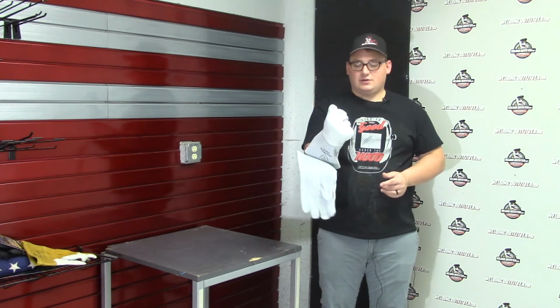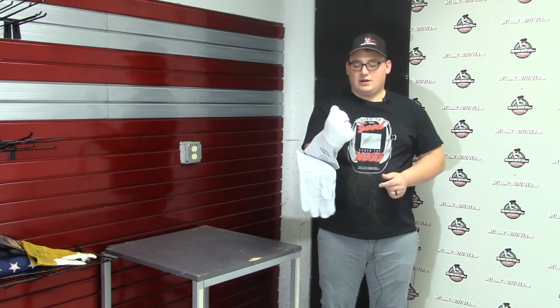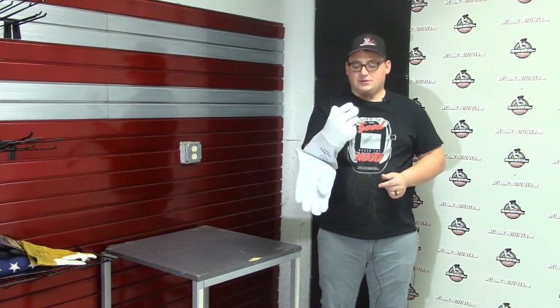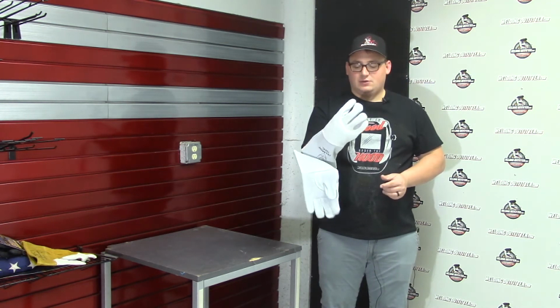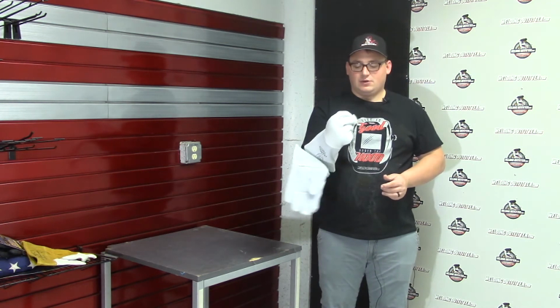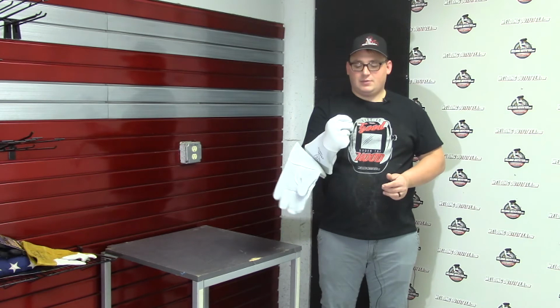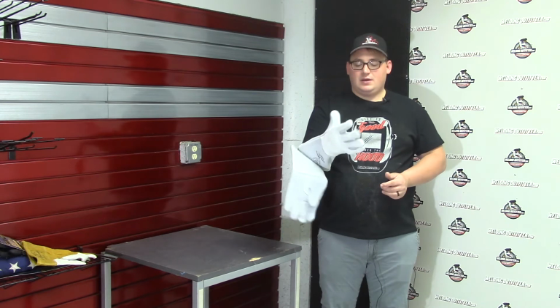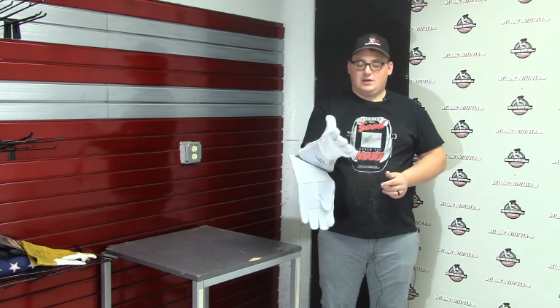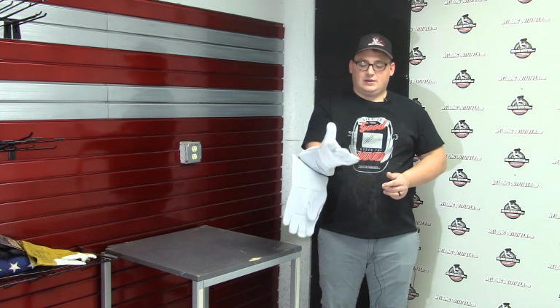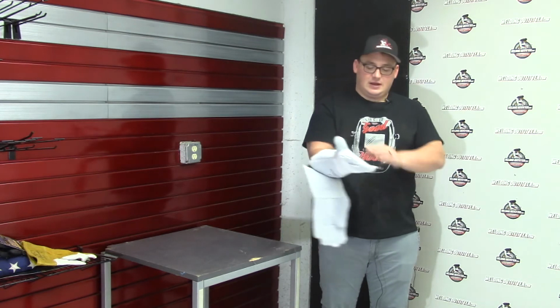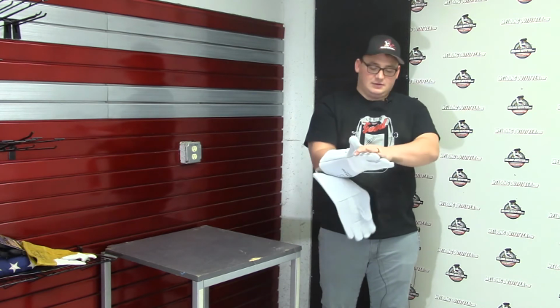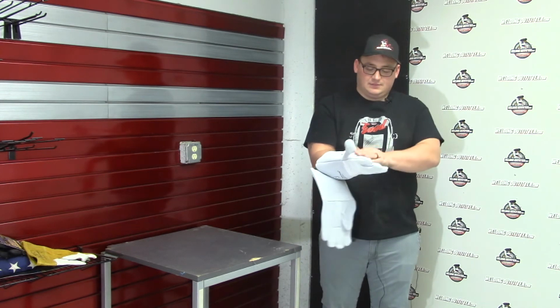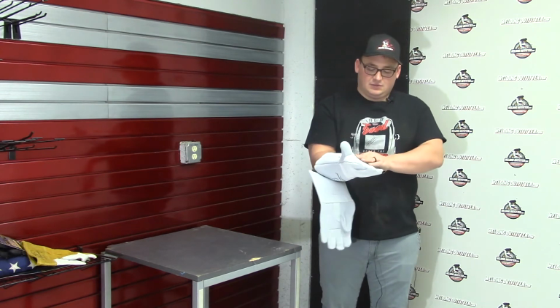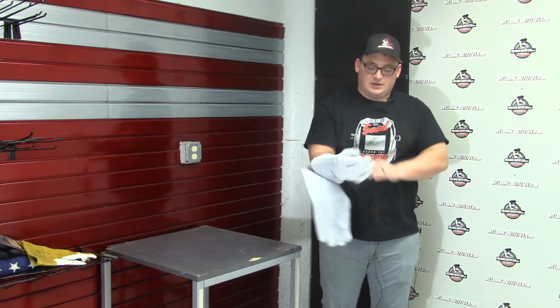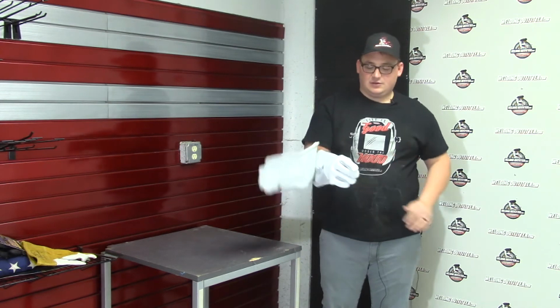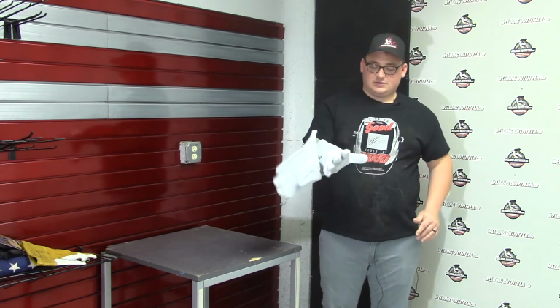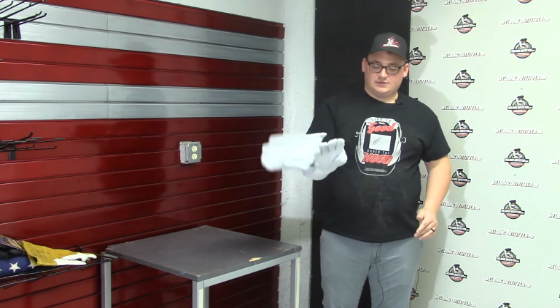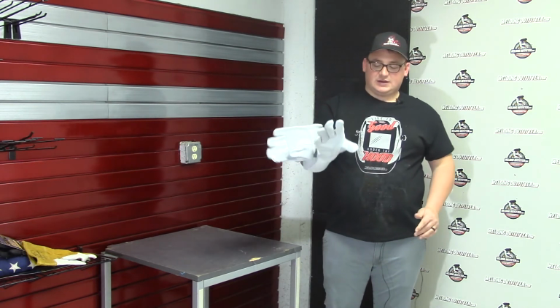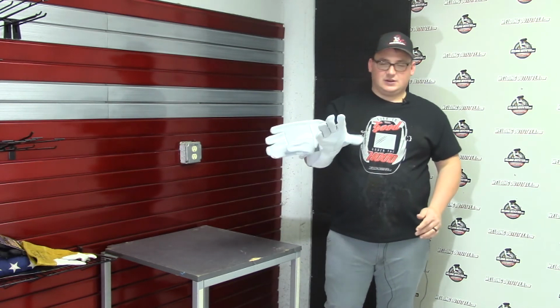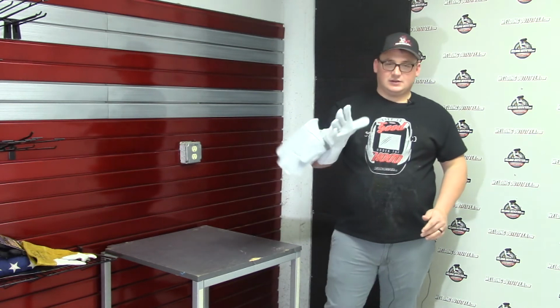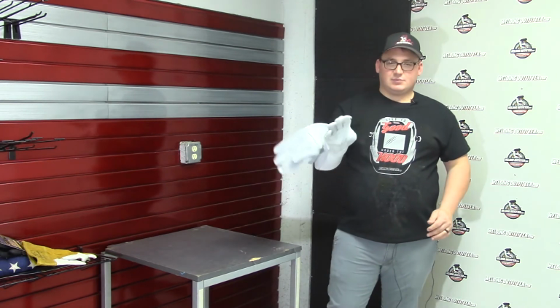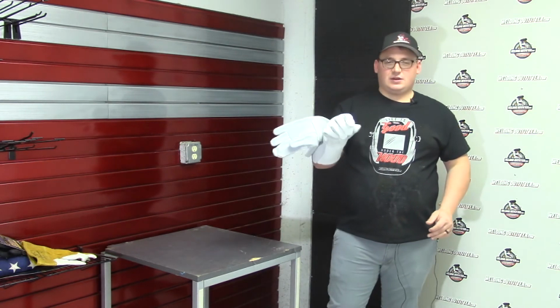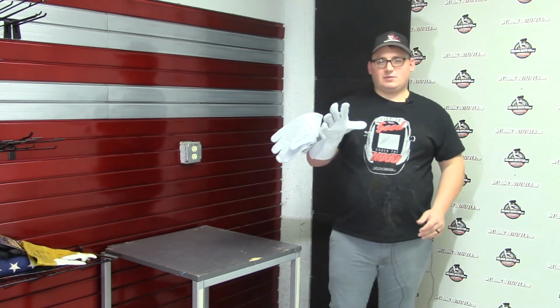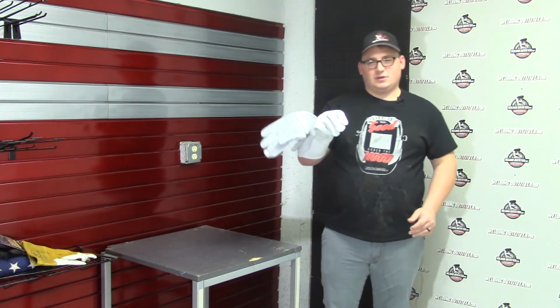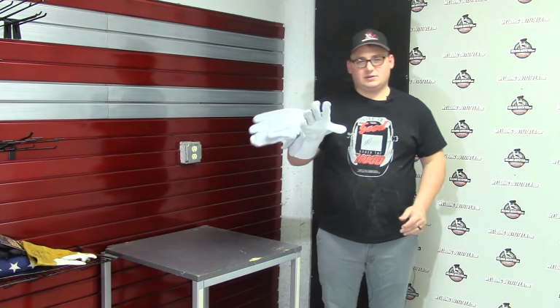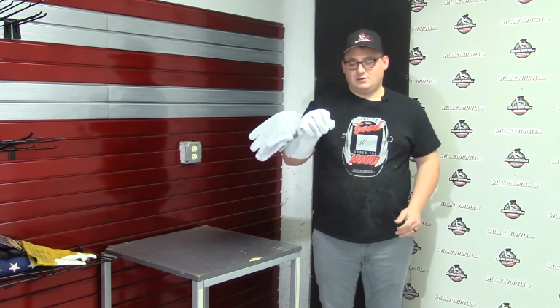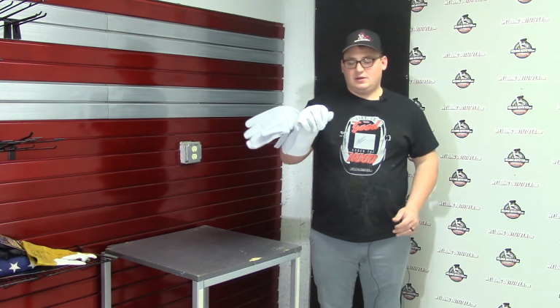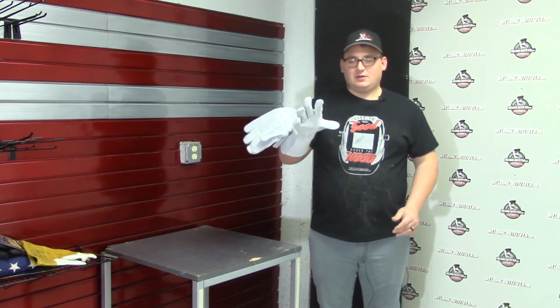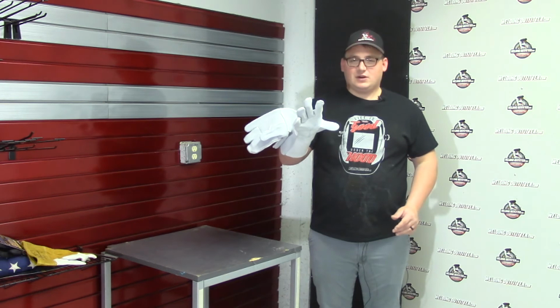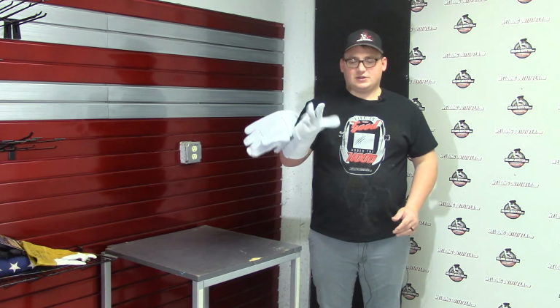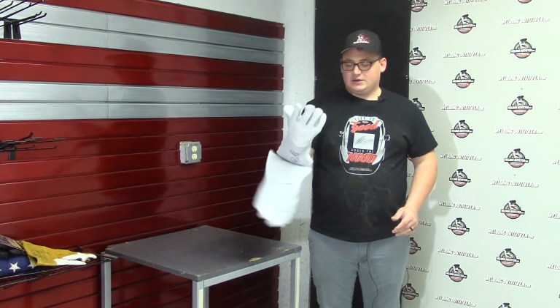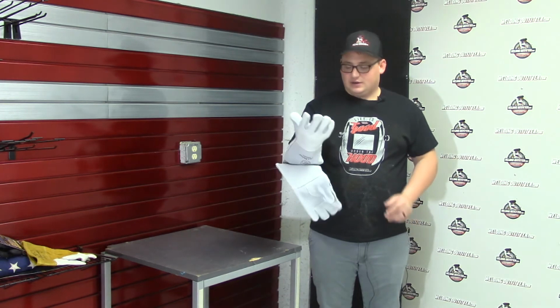The Kevlar stitching really helps it hold up, and the way they design this glove makes it pretty comfortable to flex your hand in there.